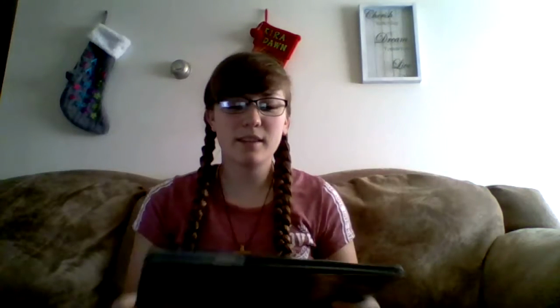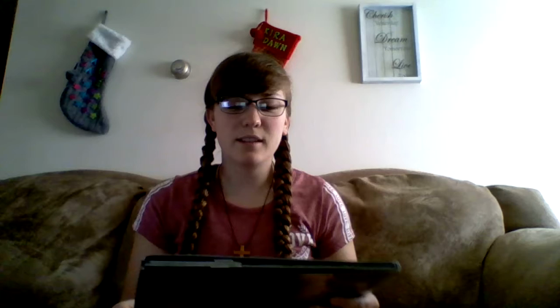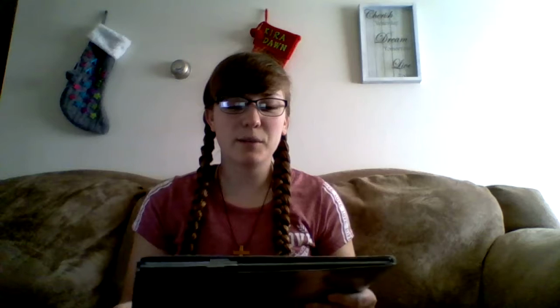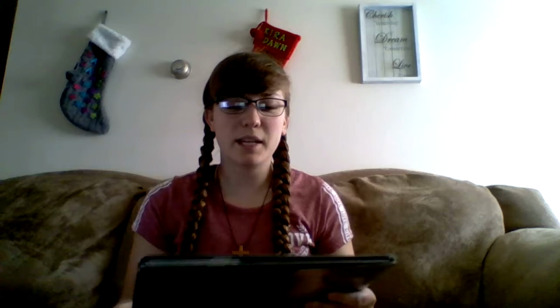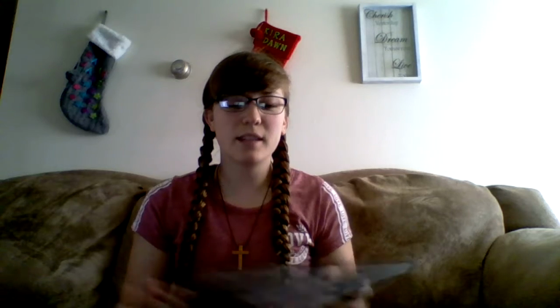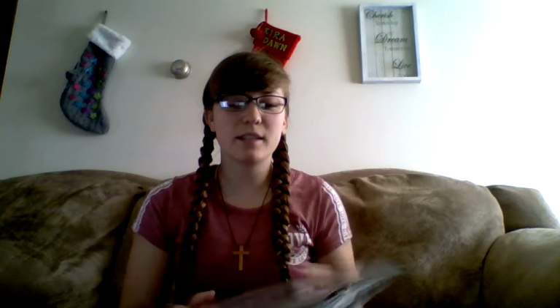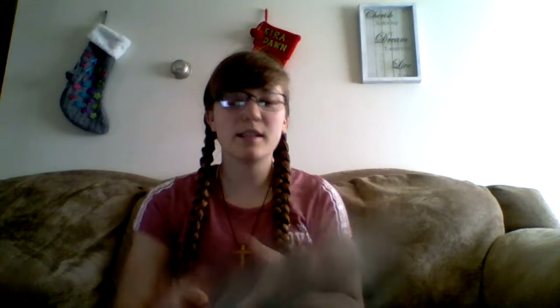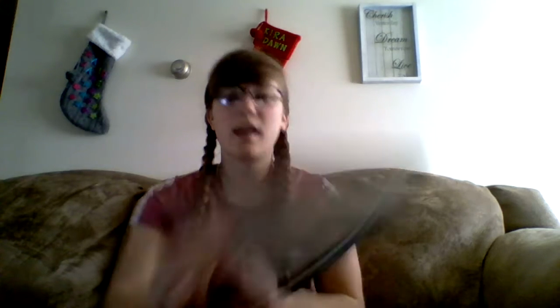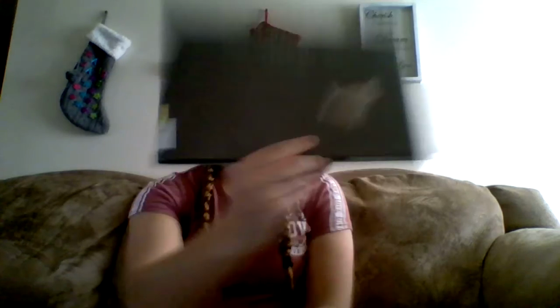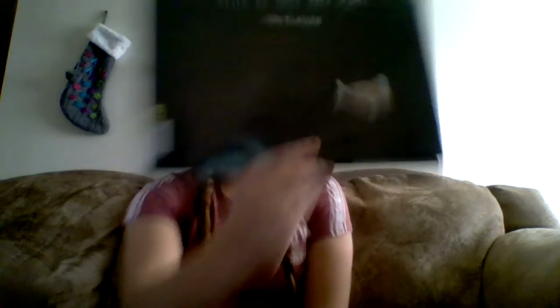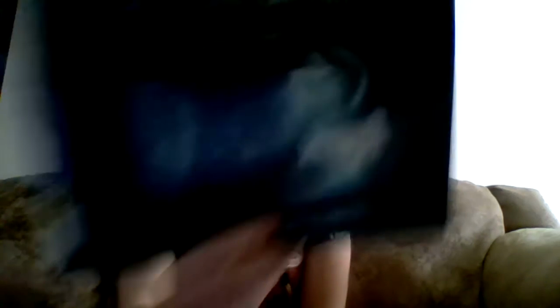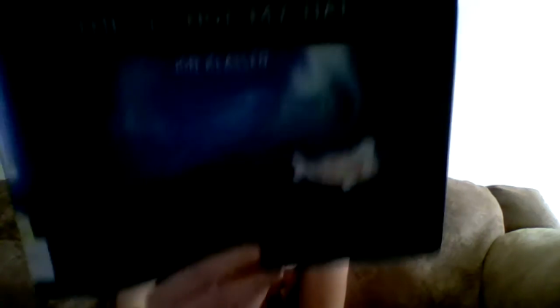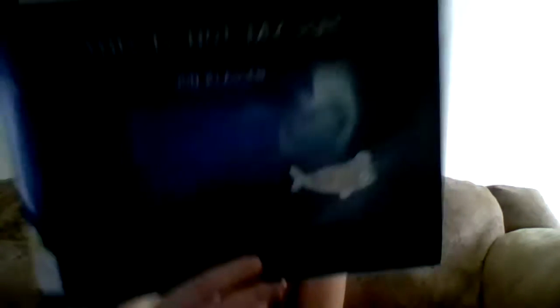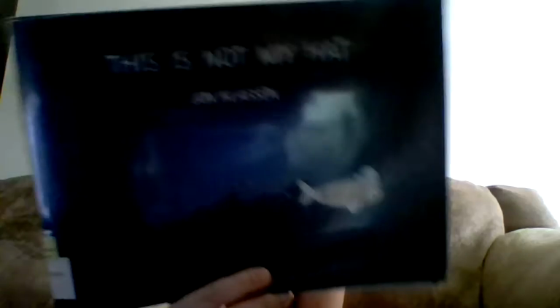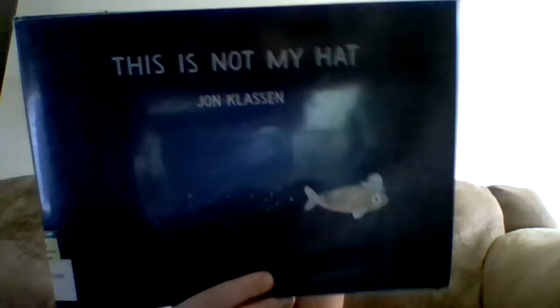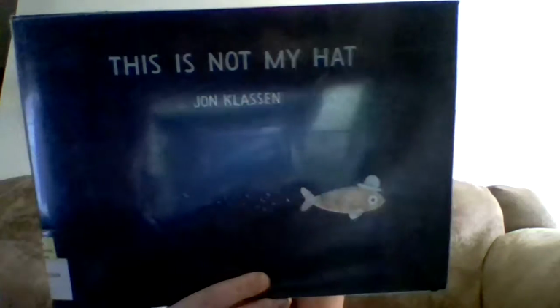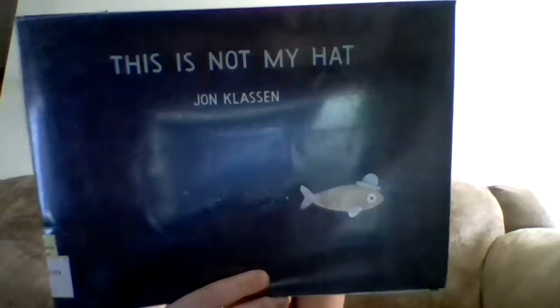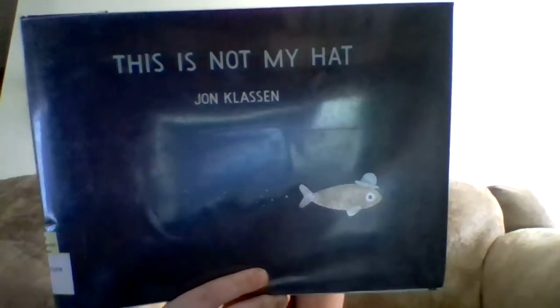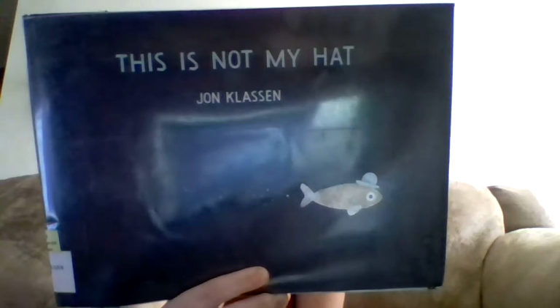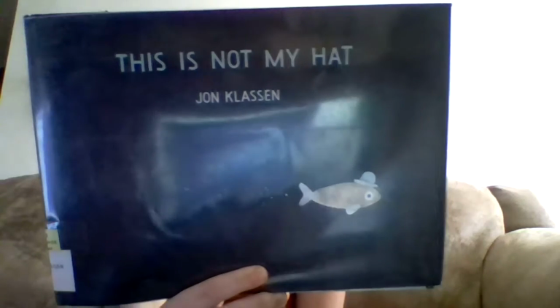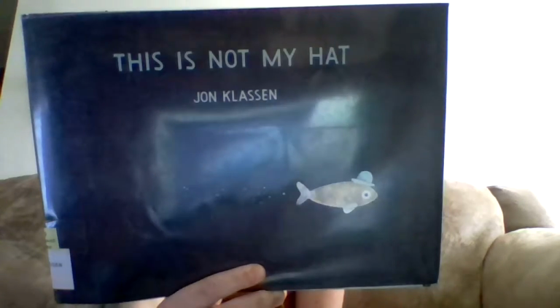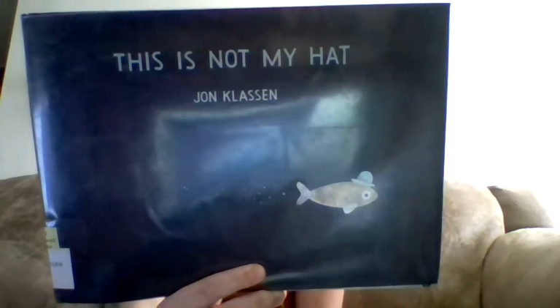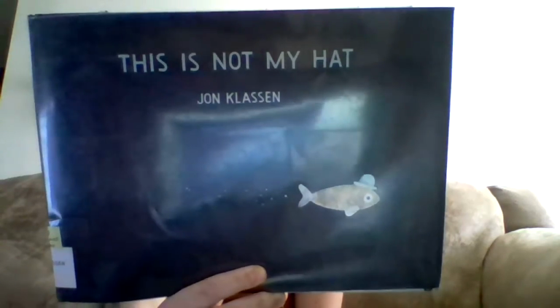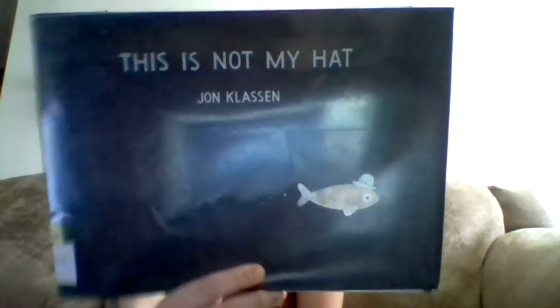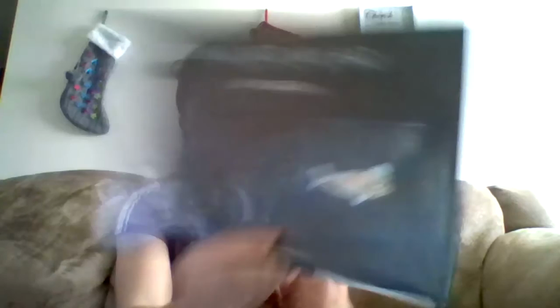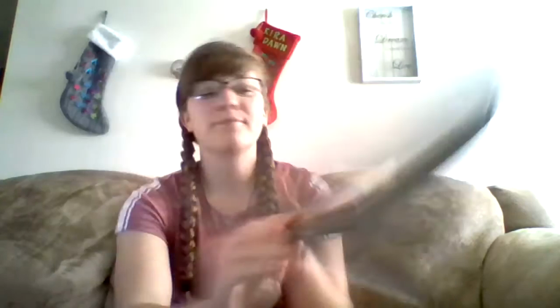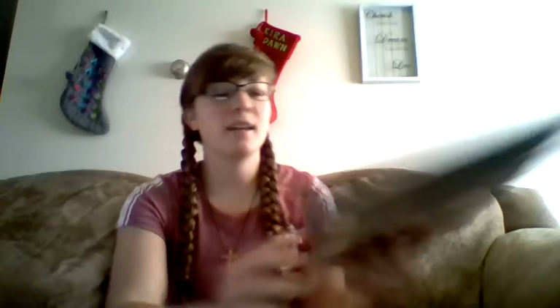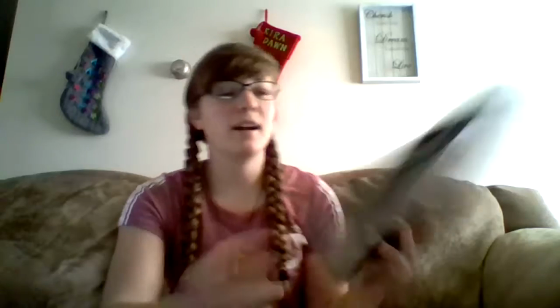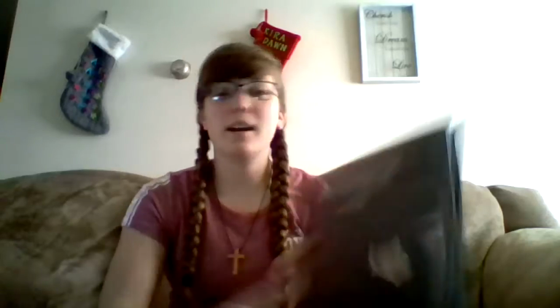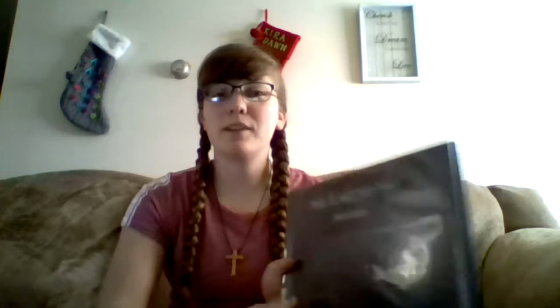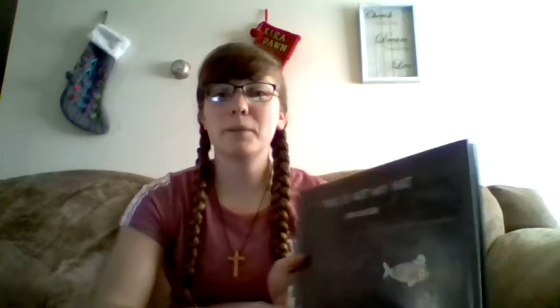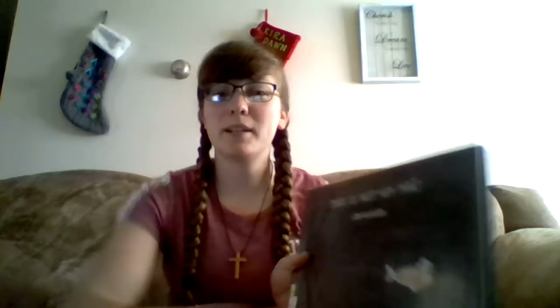So again, this is This Is Not My Hat by Jon Klassen. I recommend it.